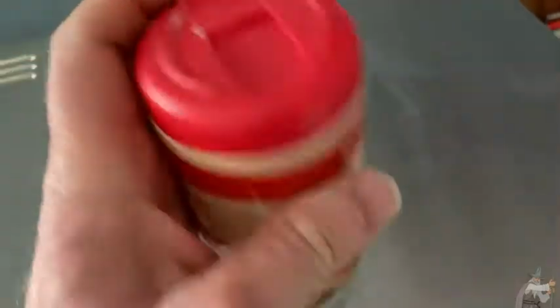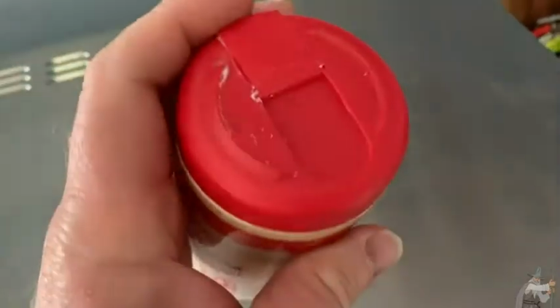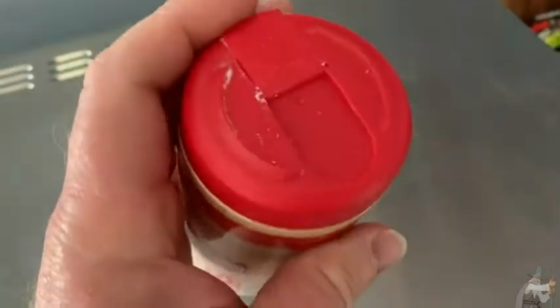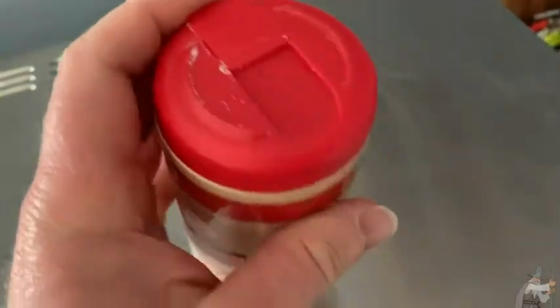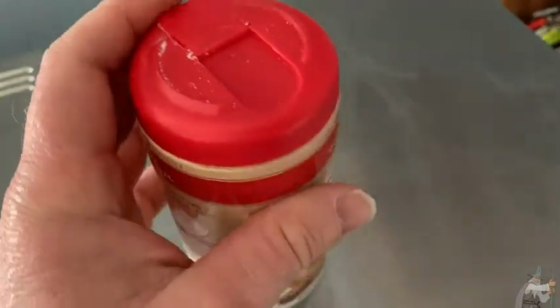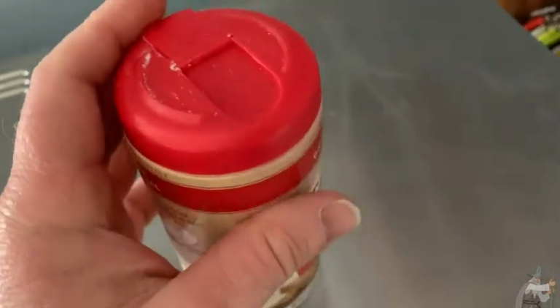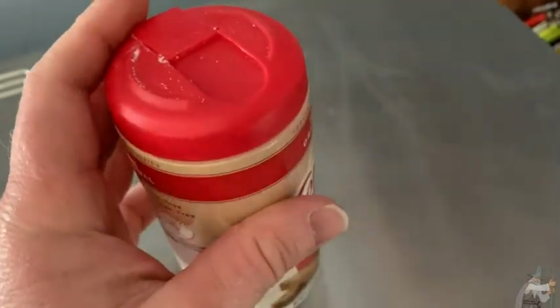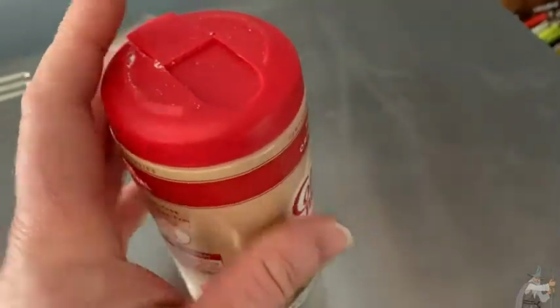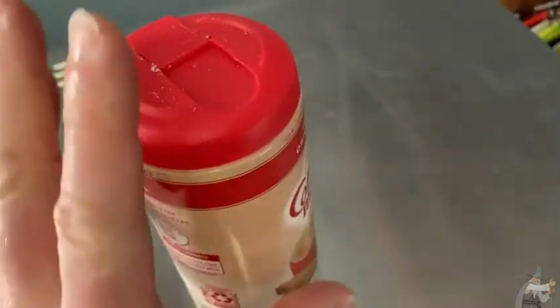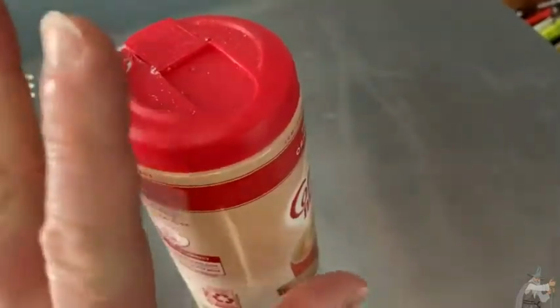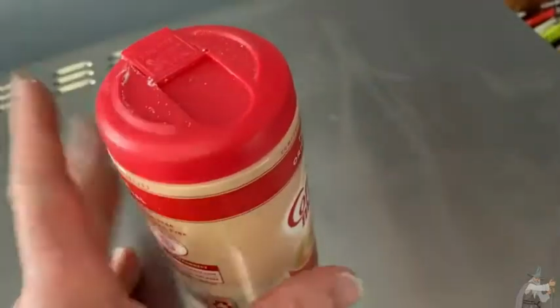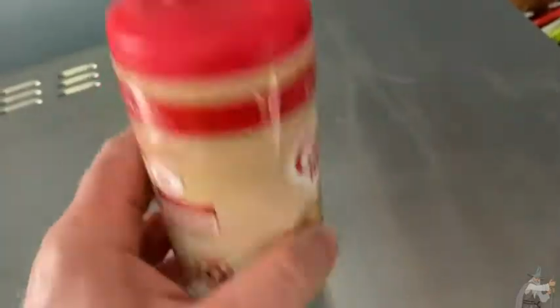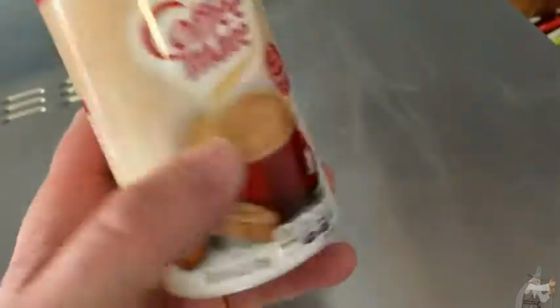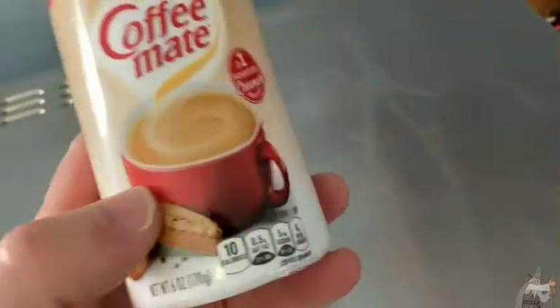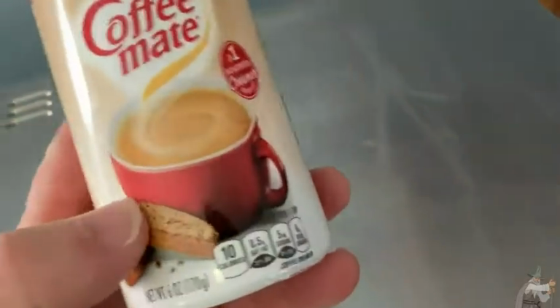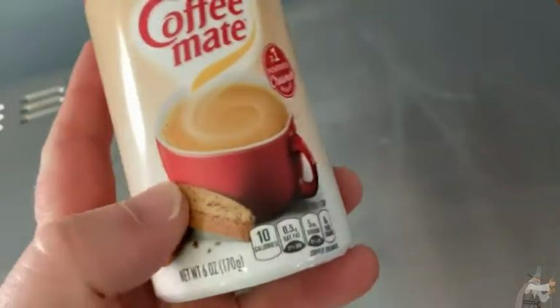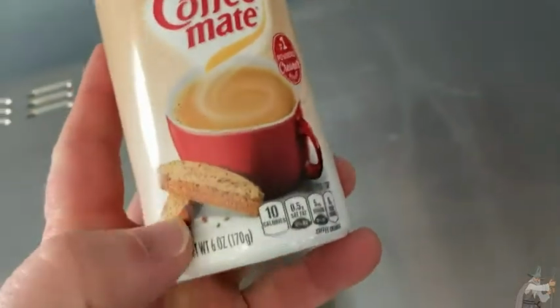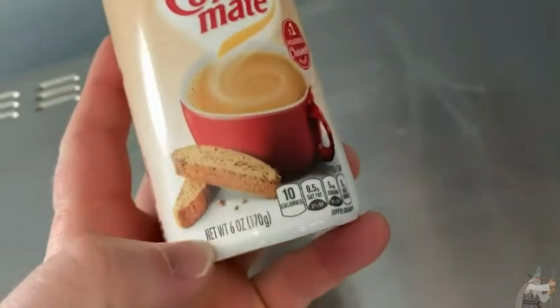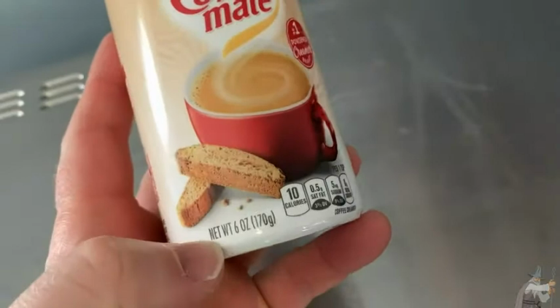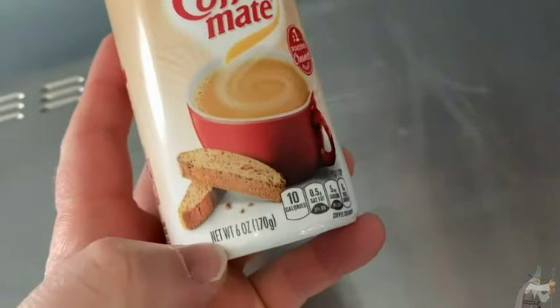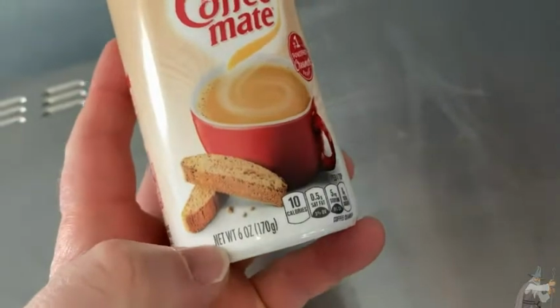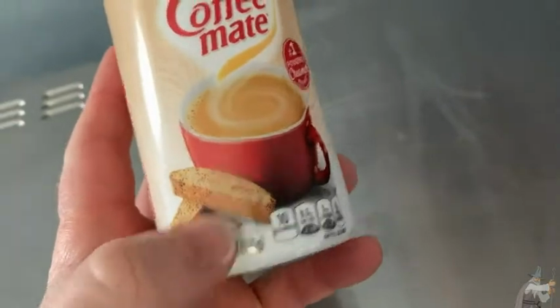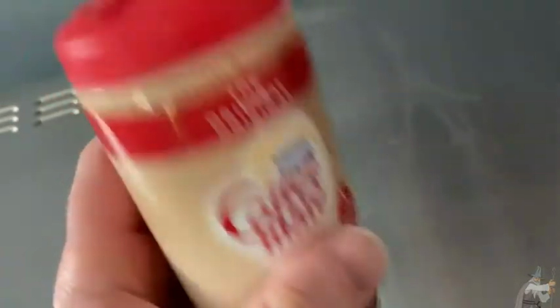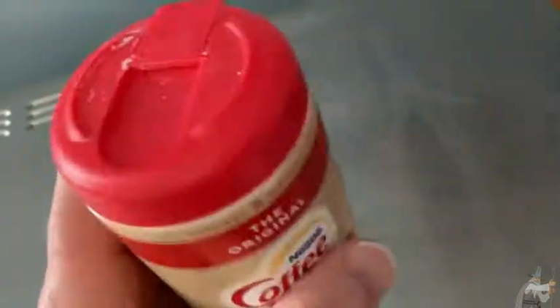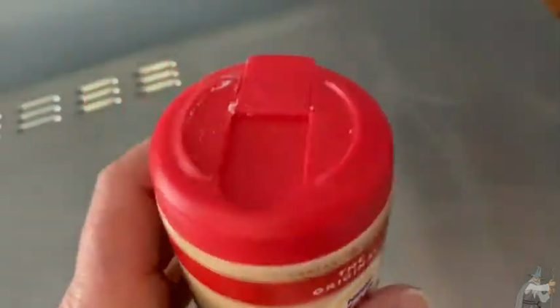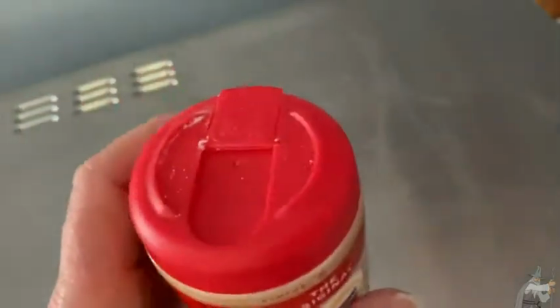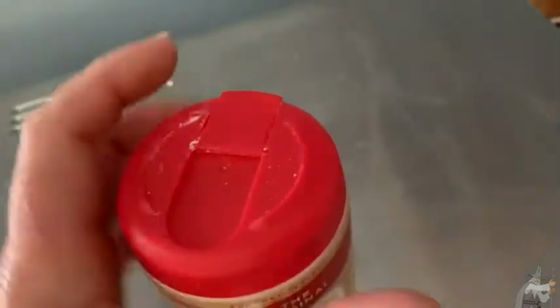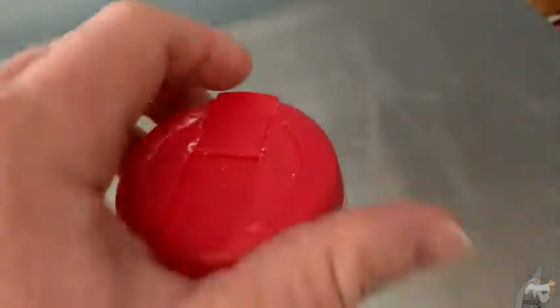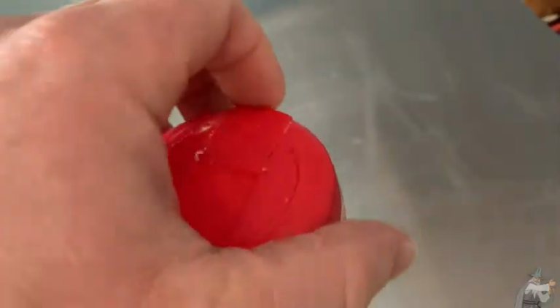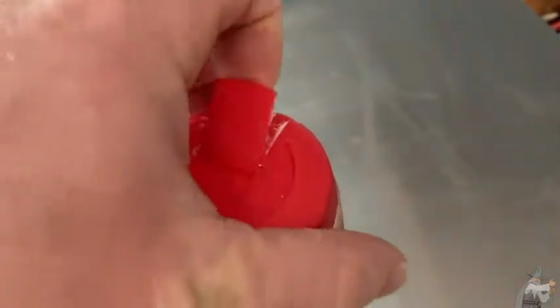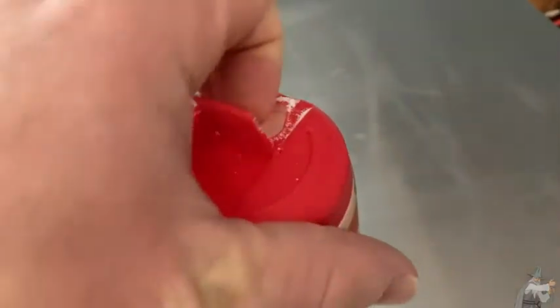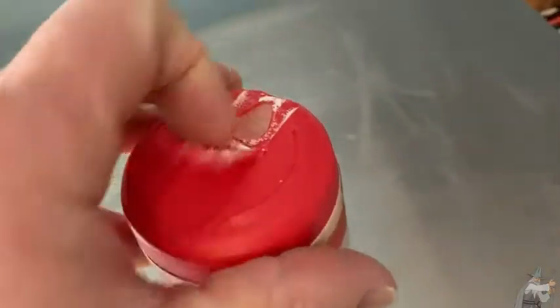It comes in this container. These containers come in different sizes. This one is a six ounce container, but you can get bigger ones.